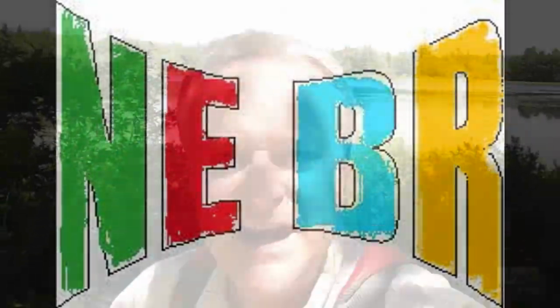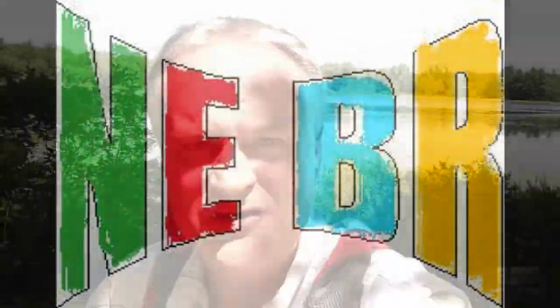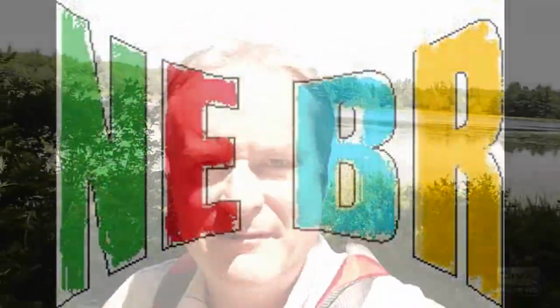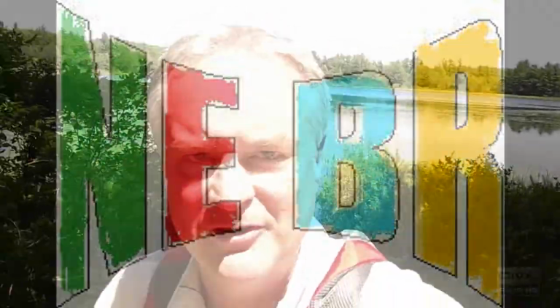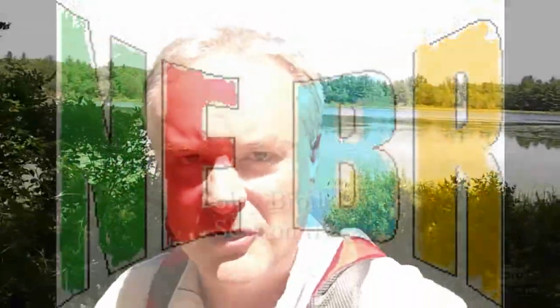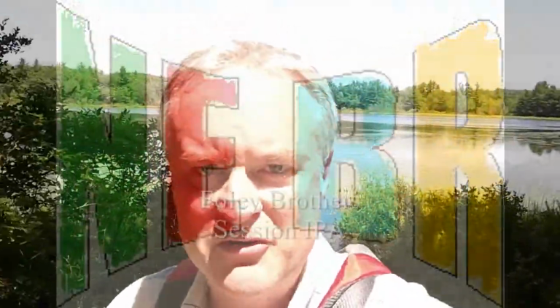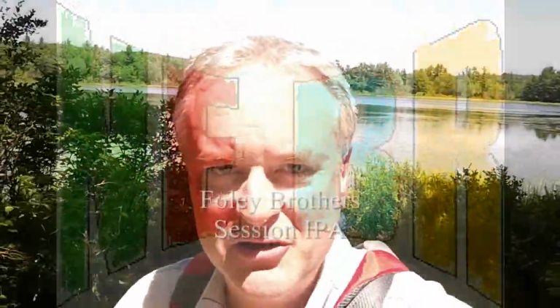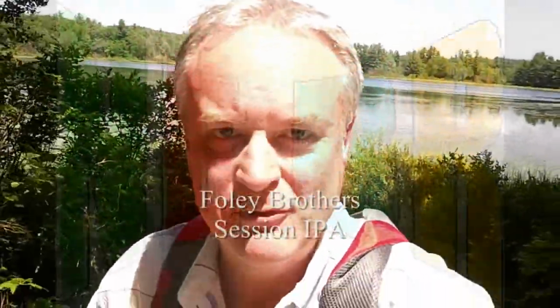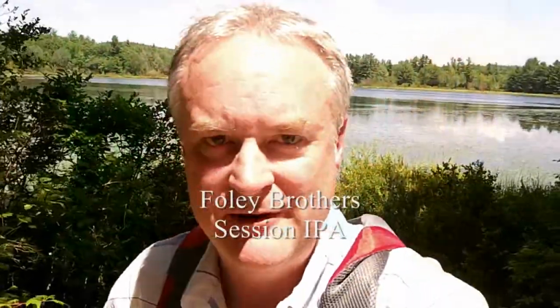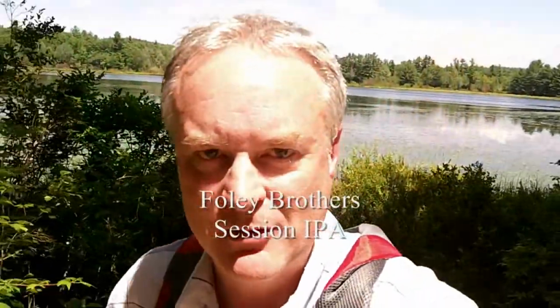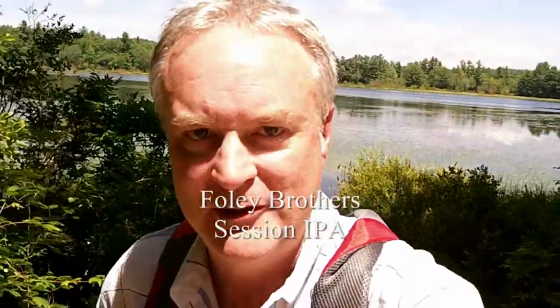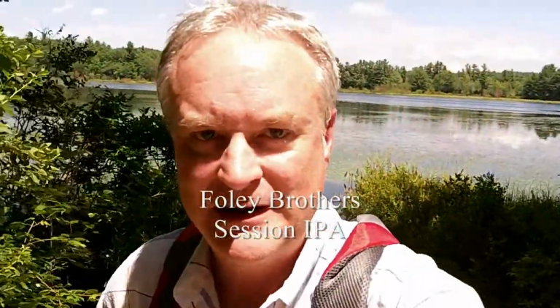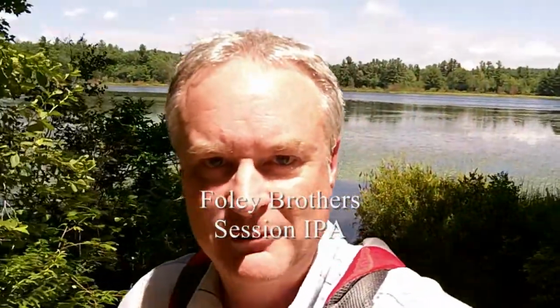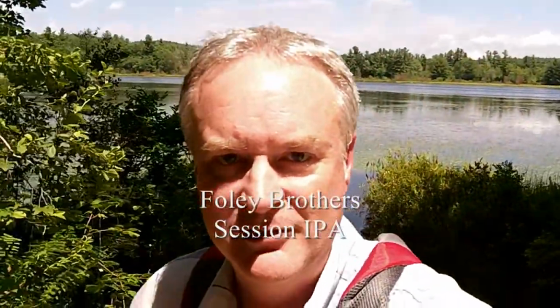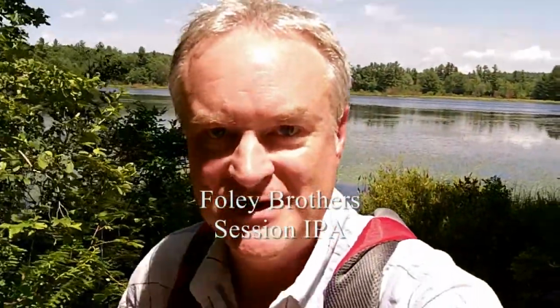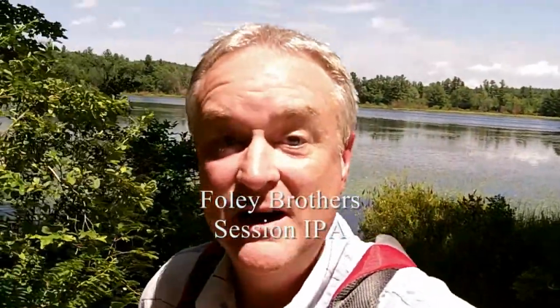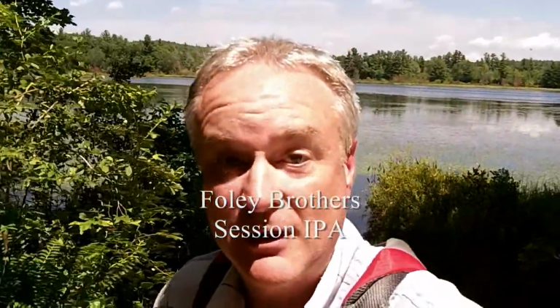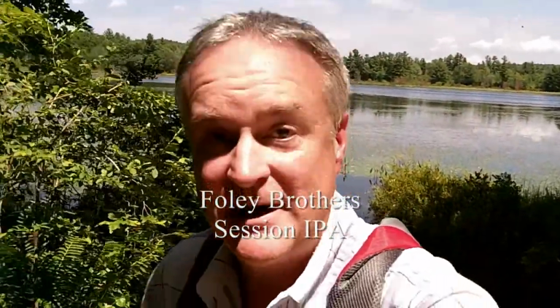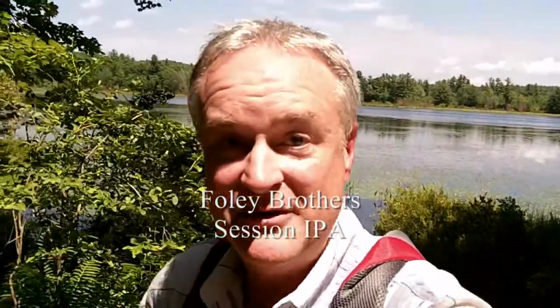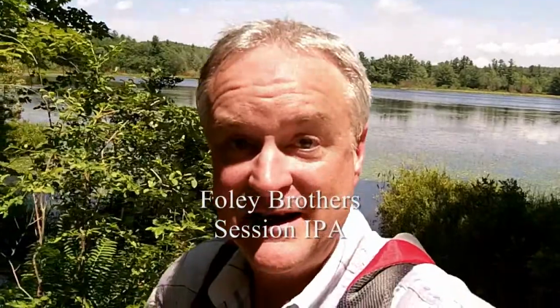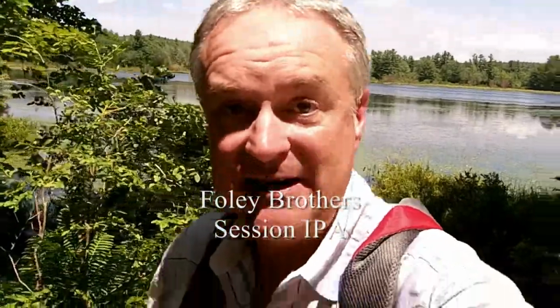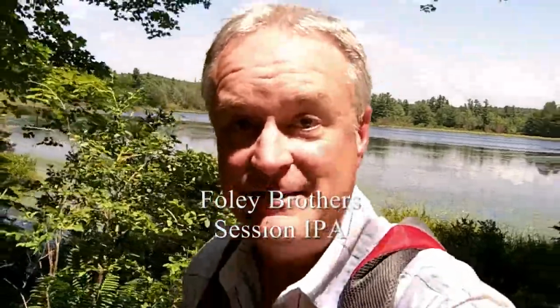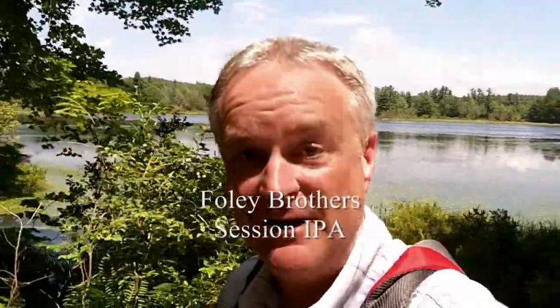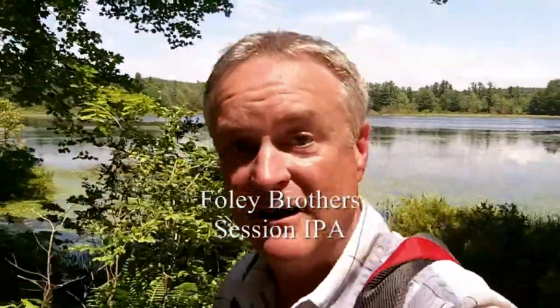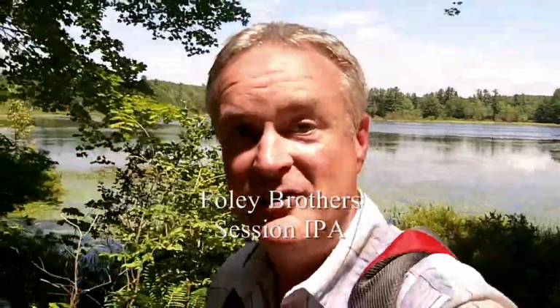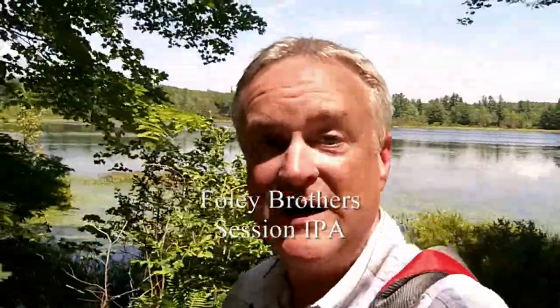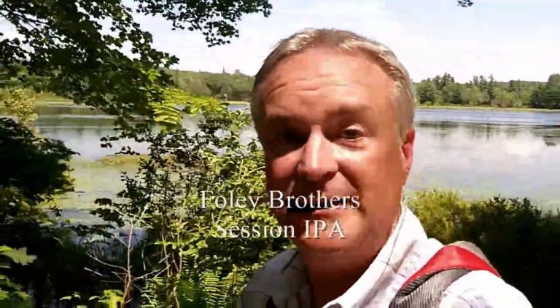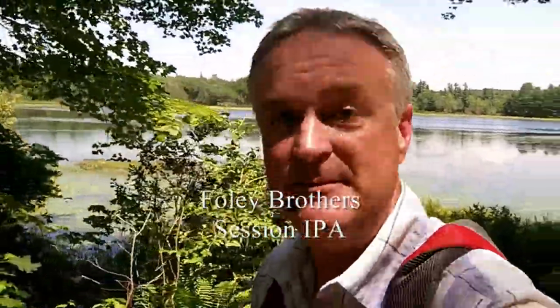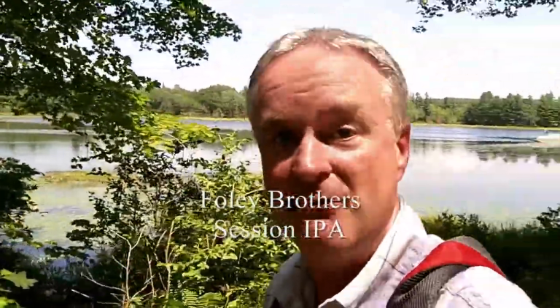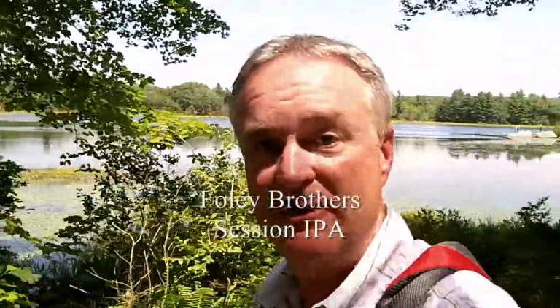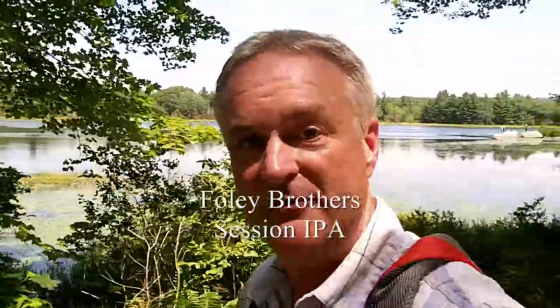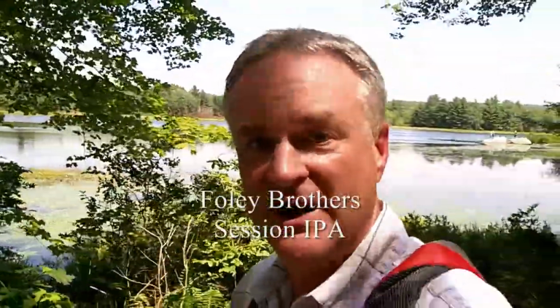Hey, it's Jeff here, your YouTube reviewer of New England brews. Welcome back to NEBR, New England Beer Reviews.